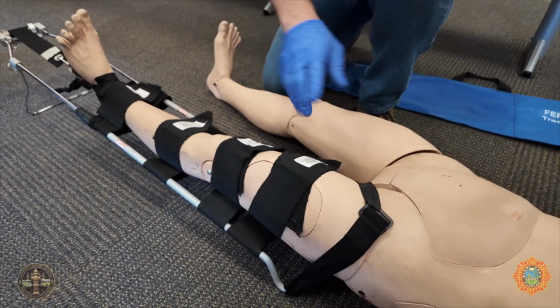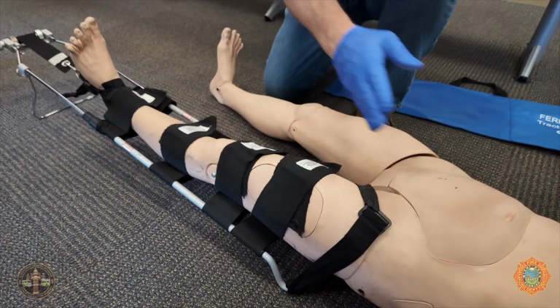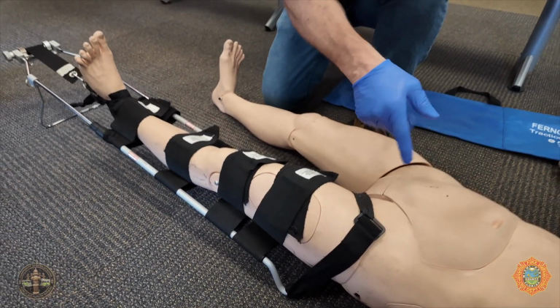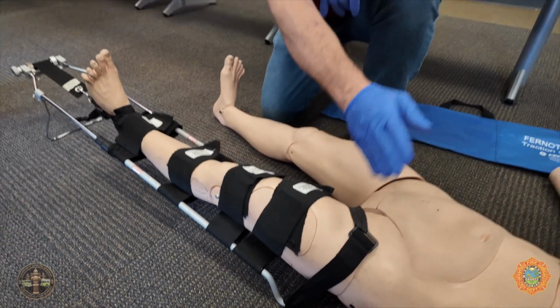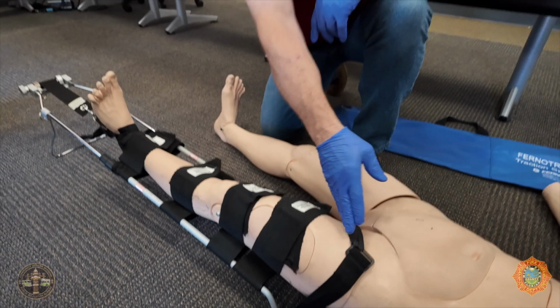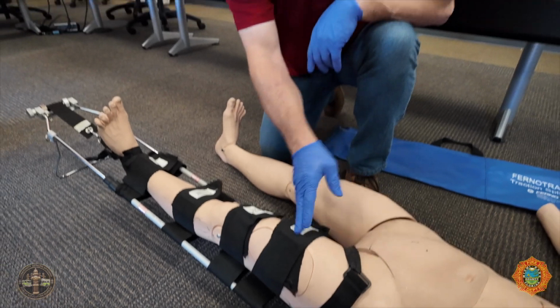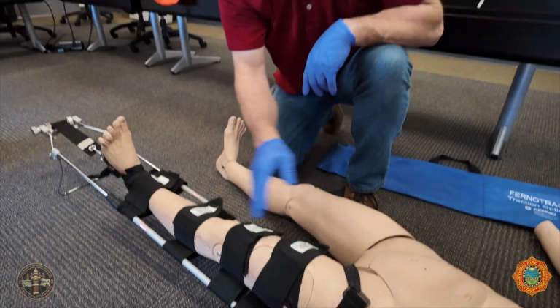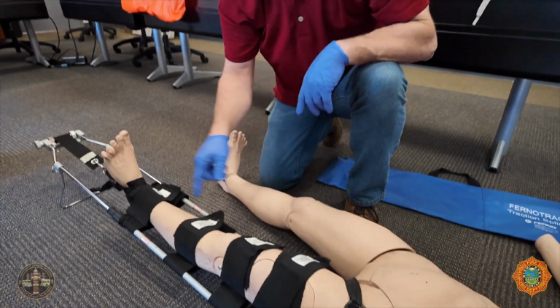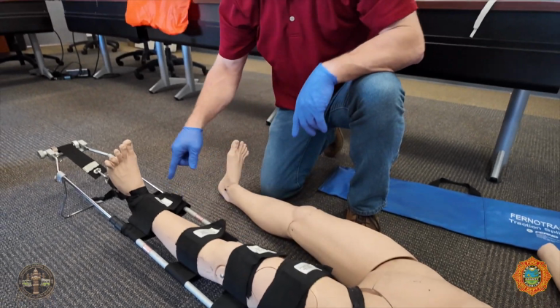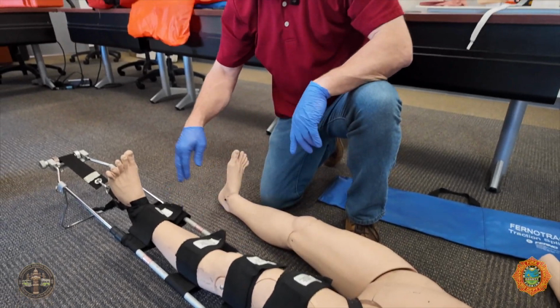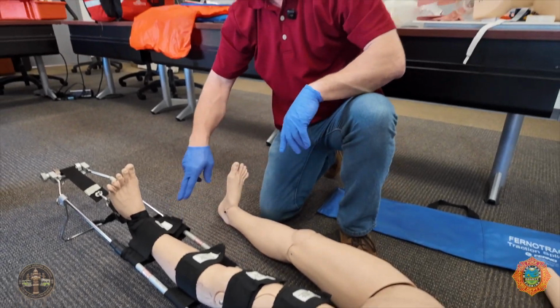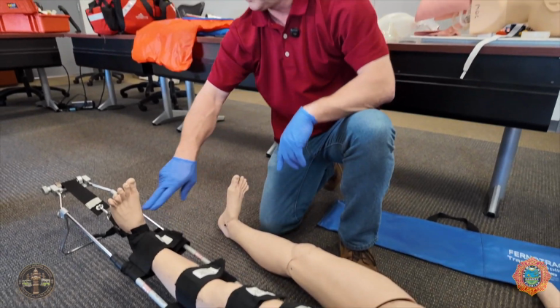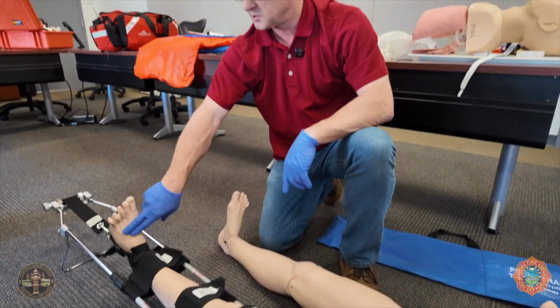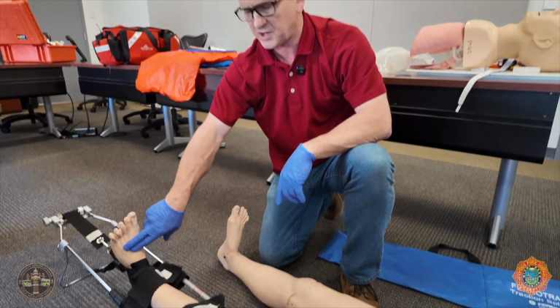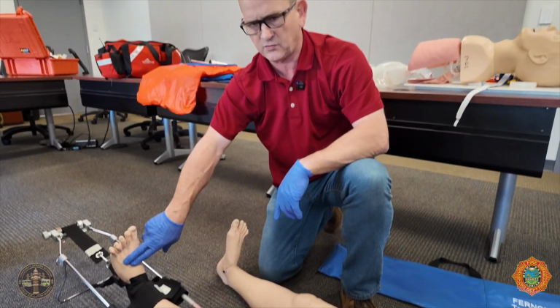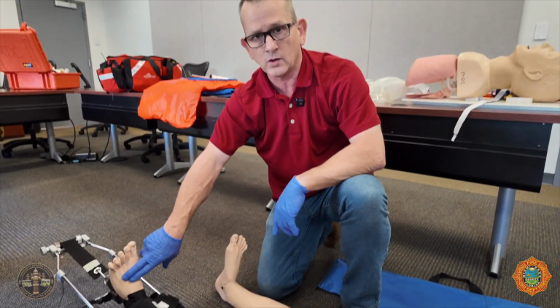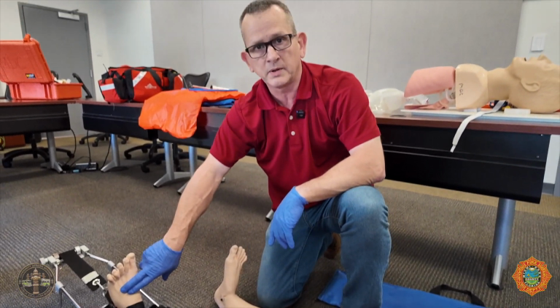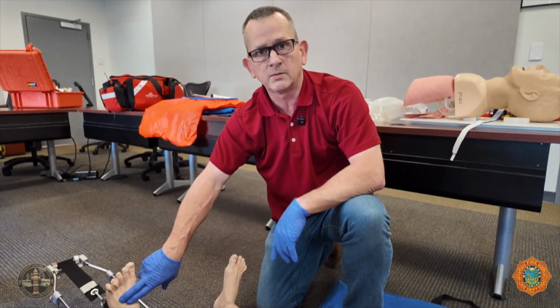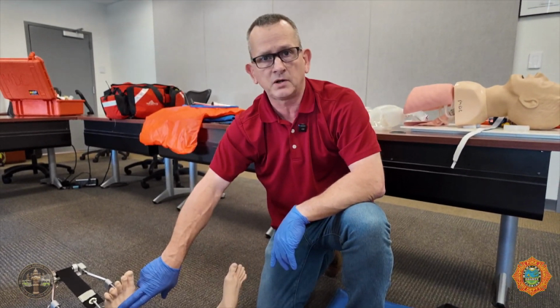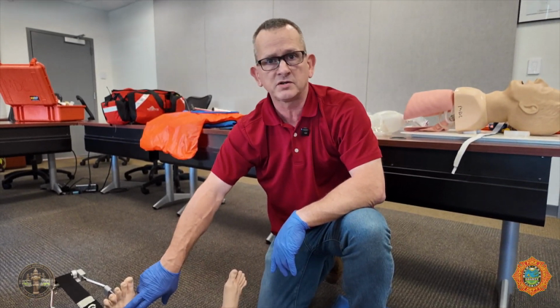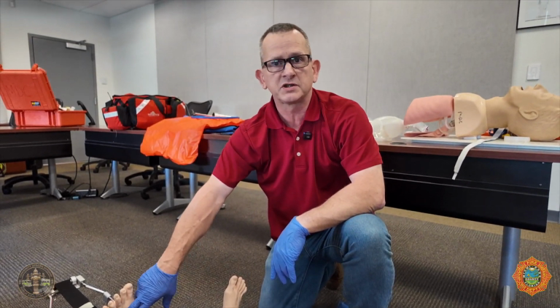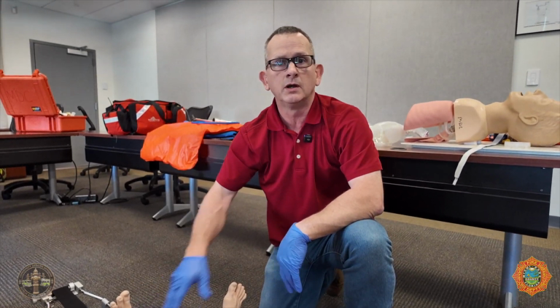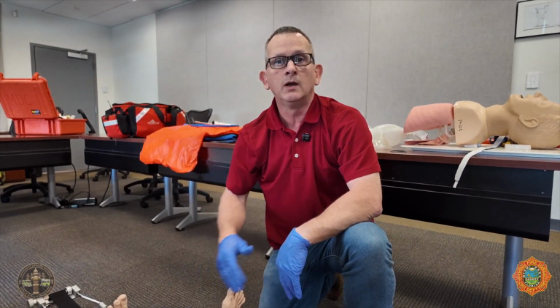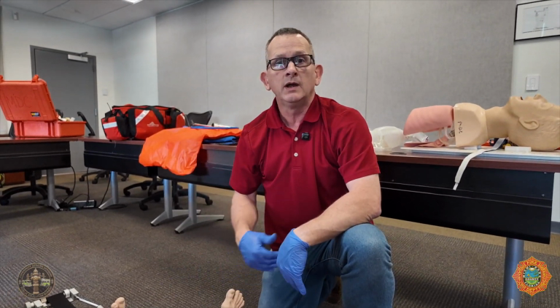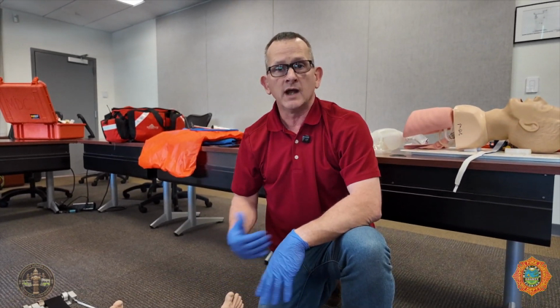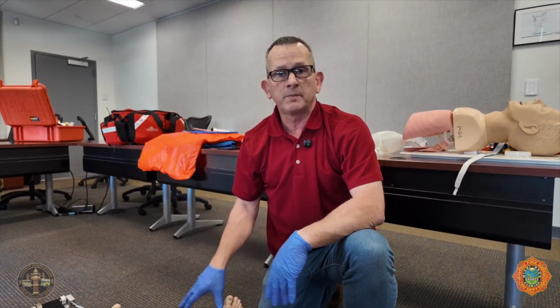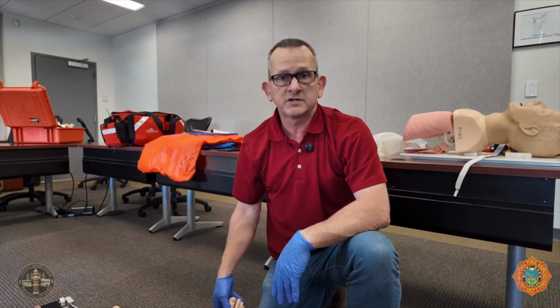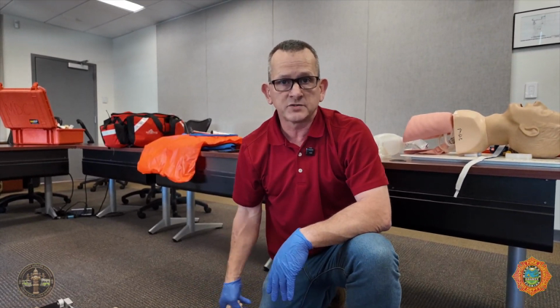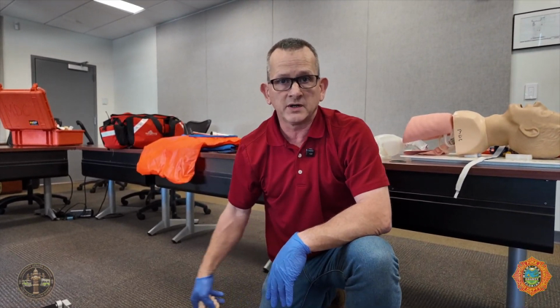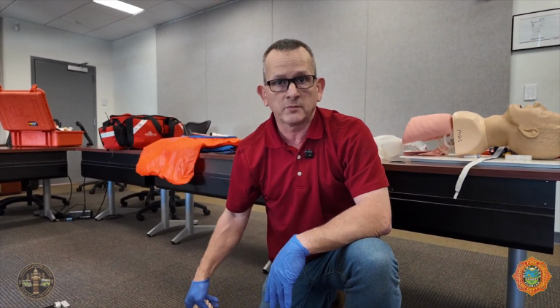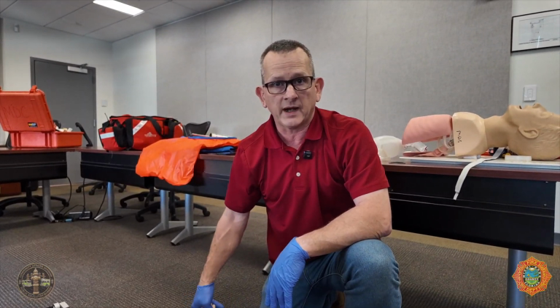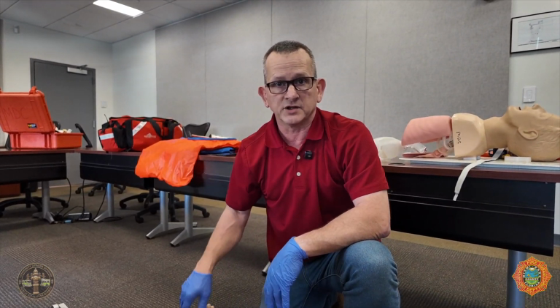We double-check straps one, two, three, four, and check for a repeatable pulse. Now the patient is ready for packaging.